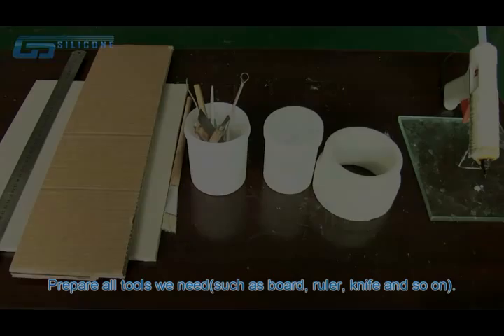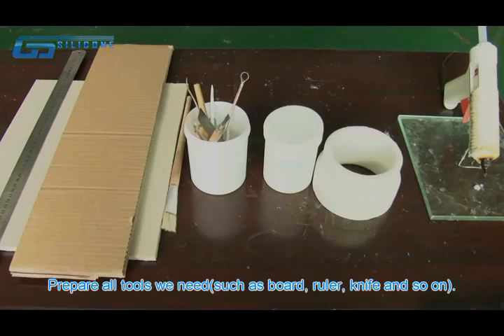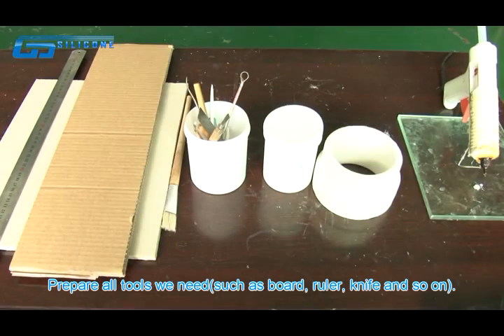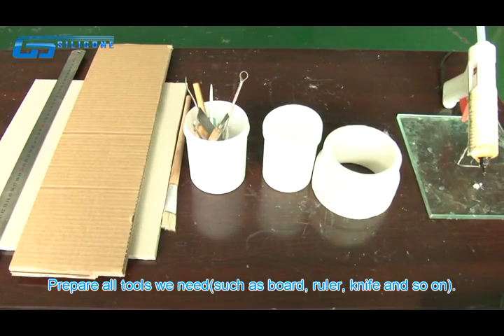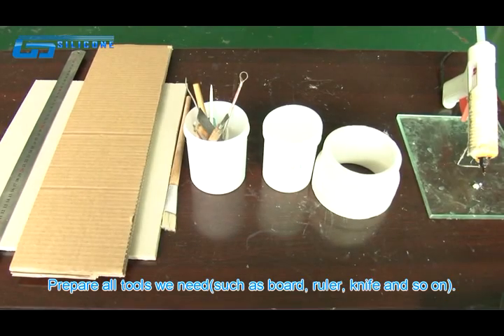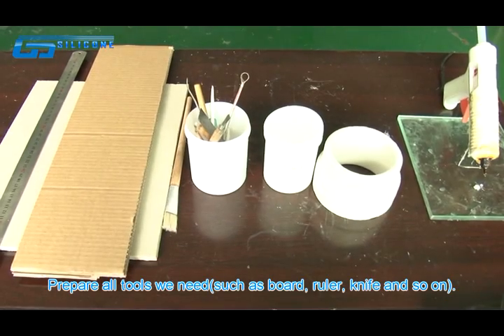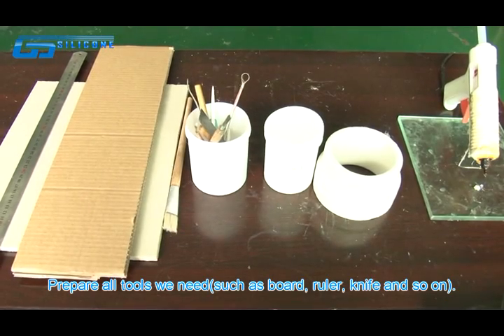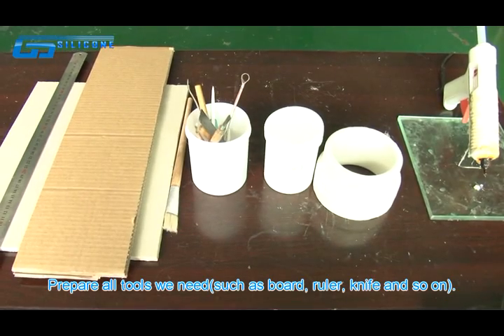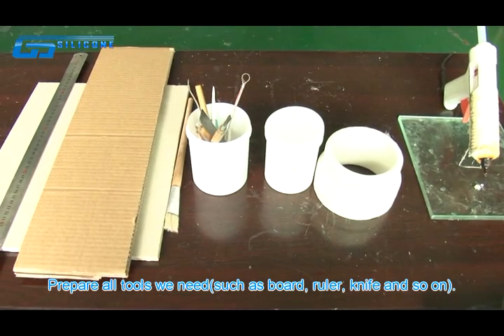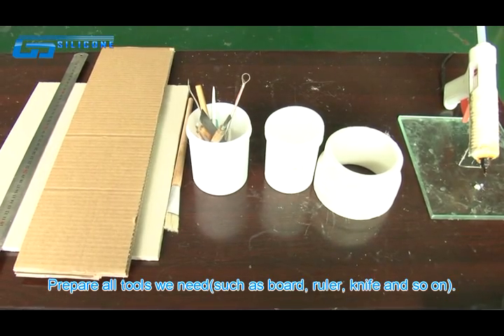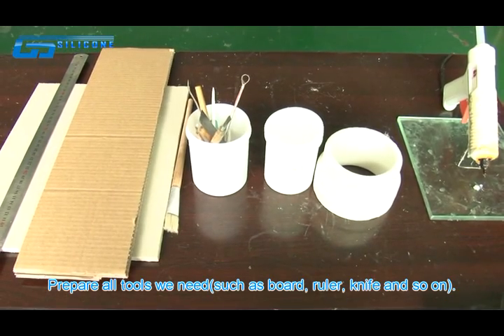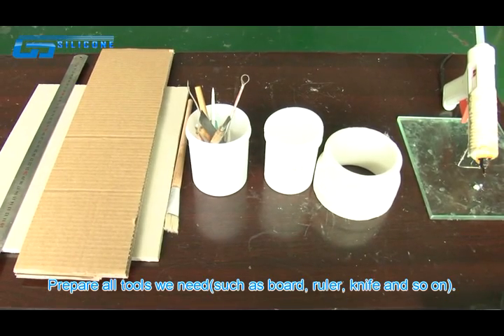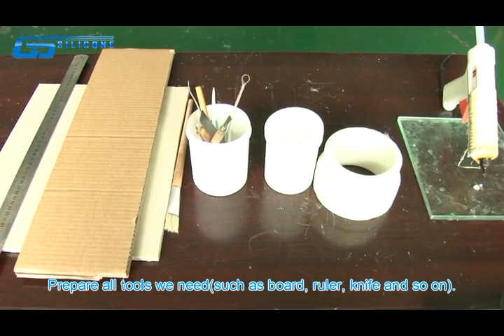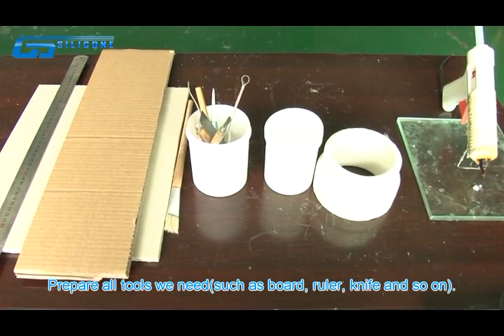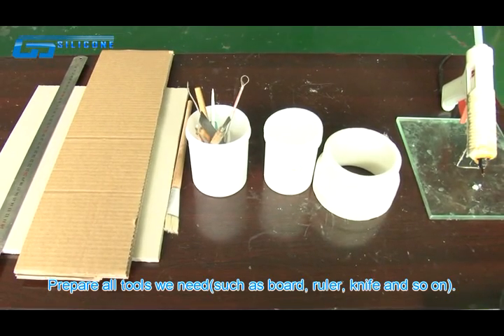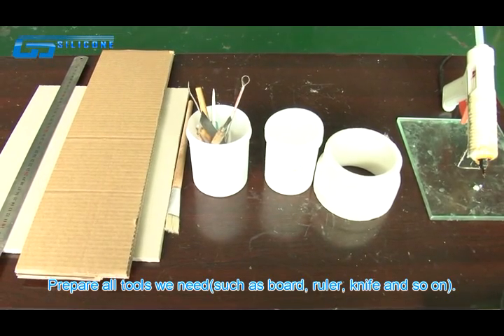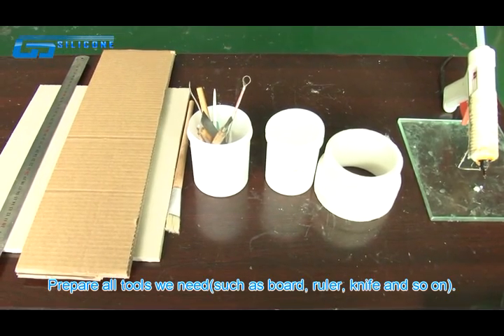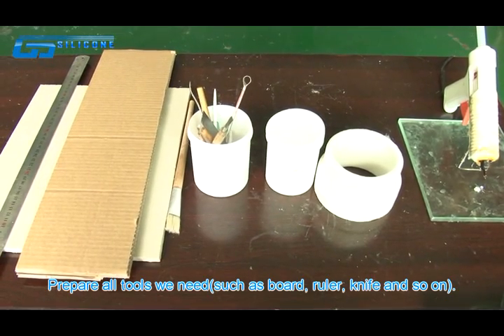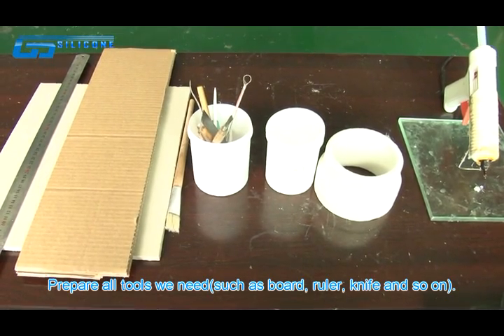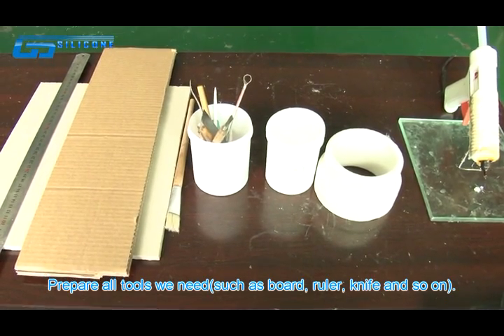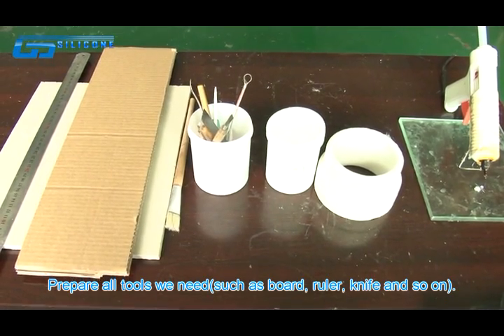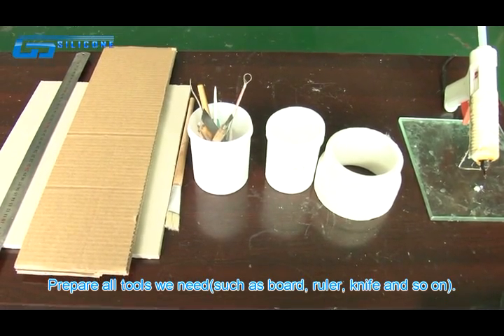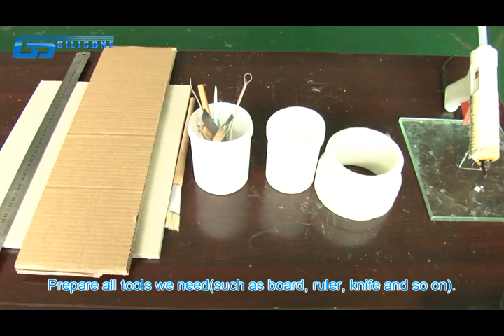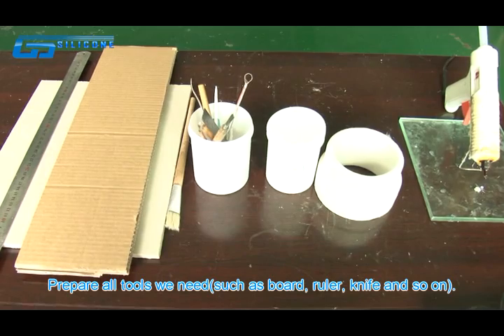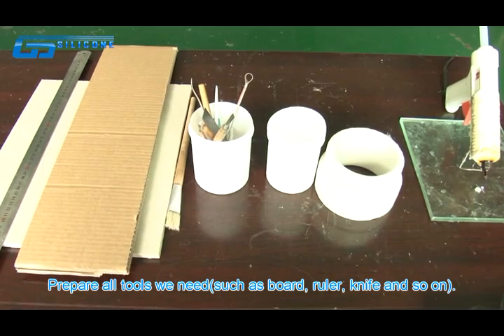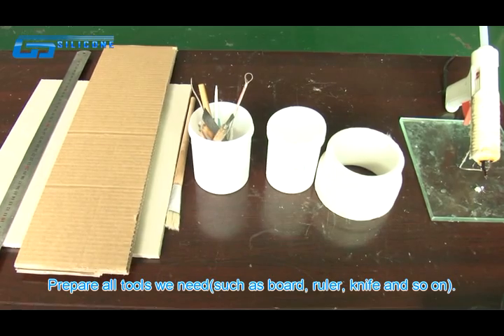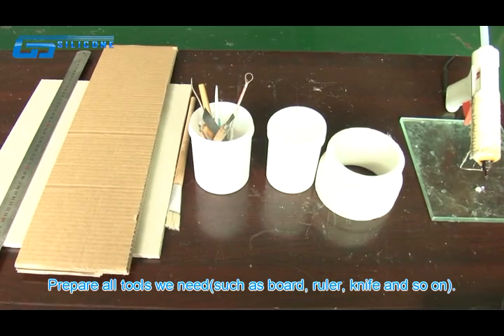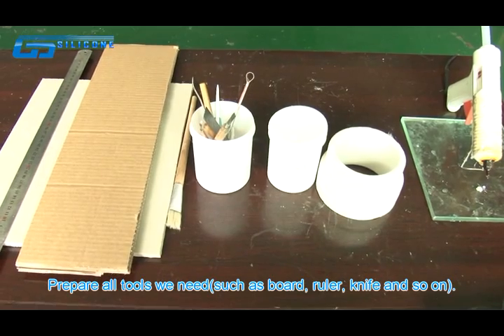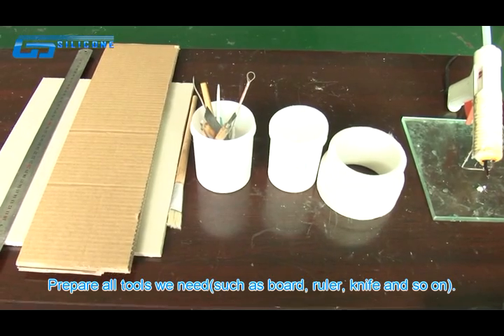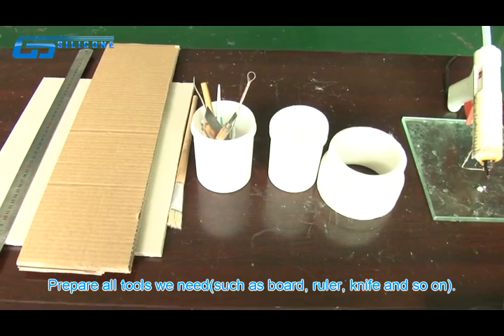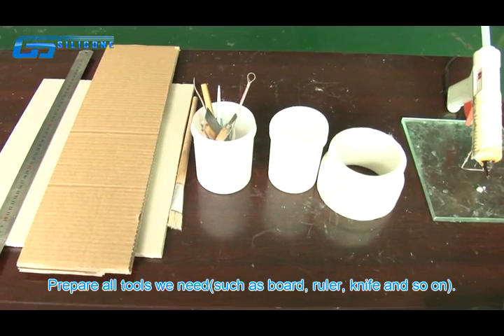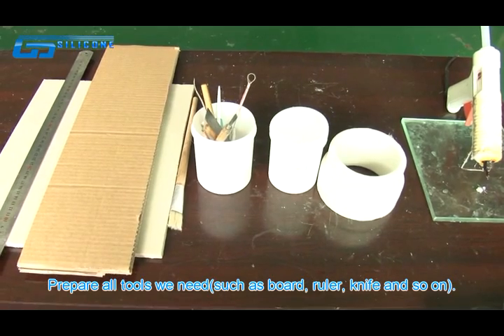Prepare all tools we need, such as board, ruler, knife, and so on.